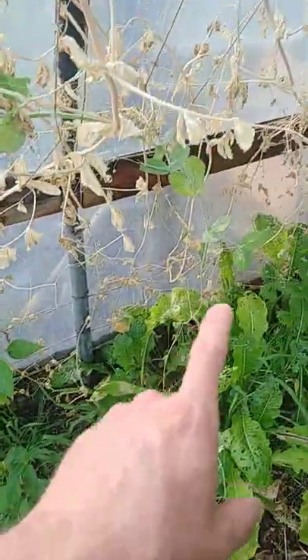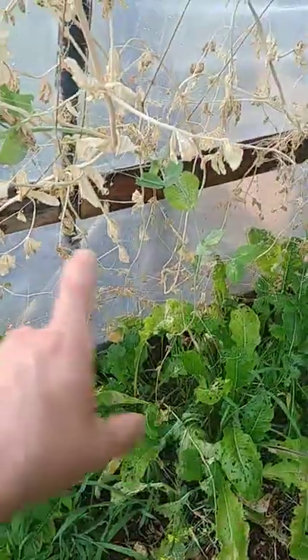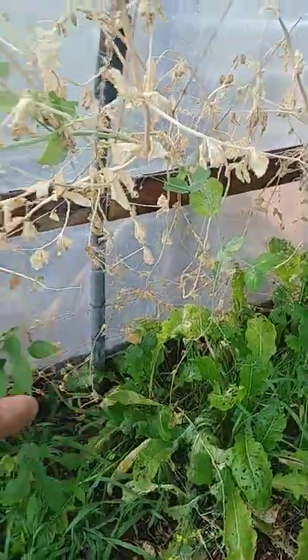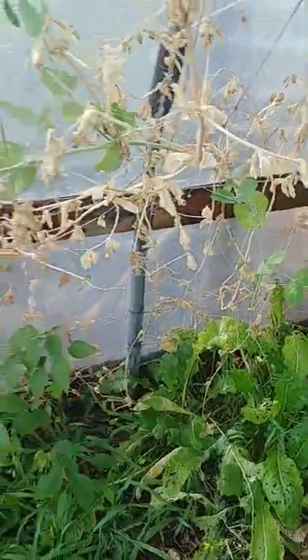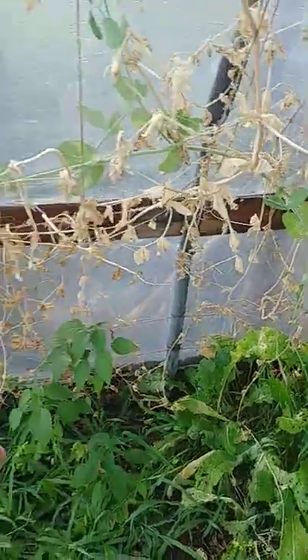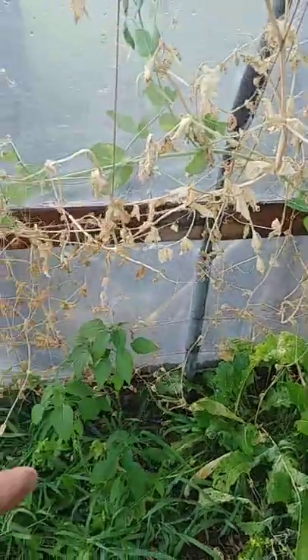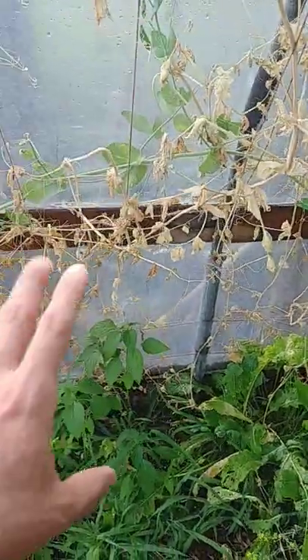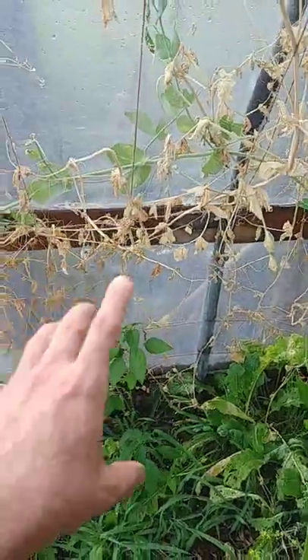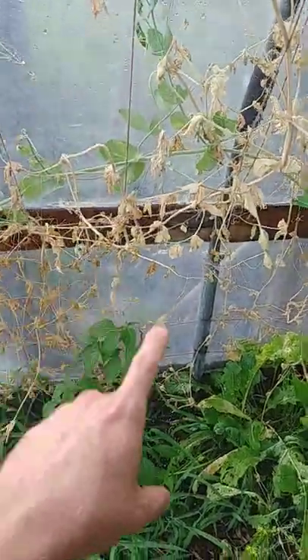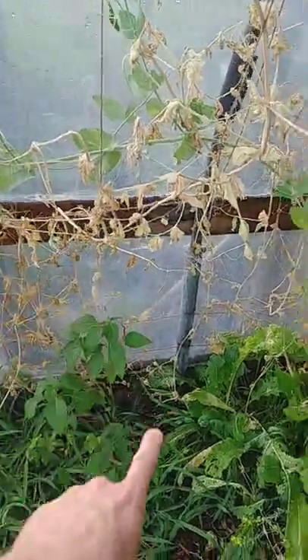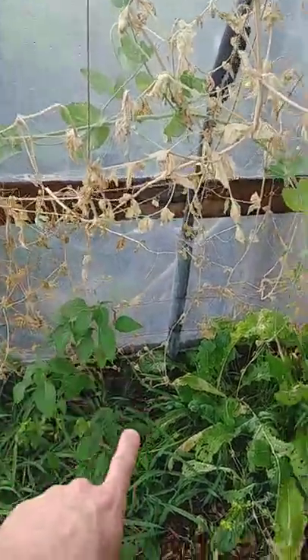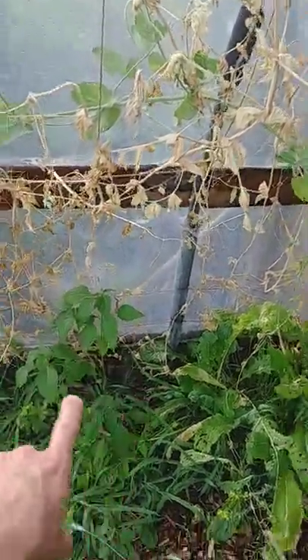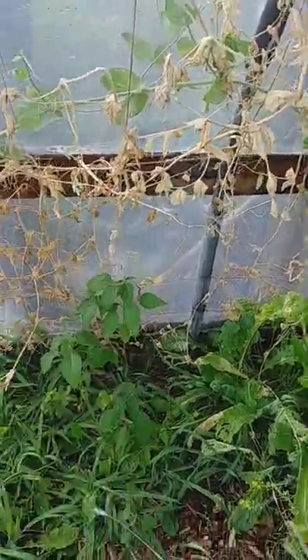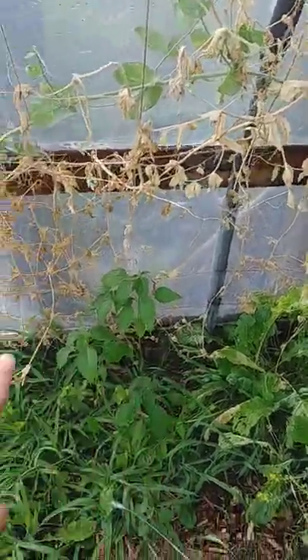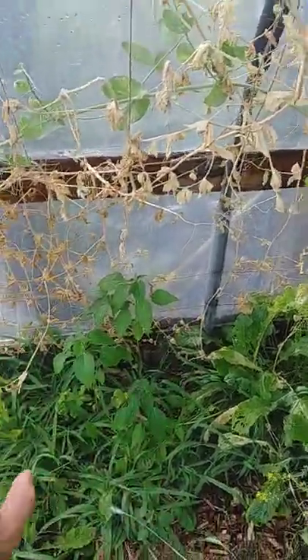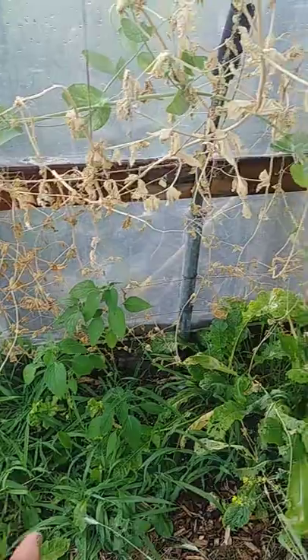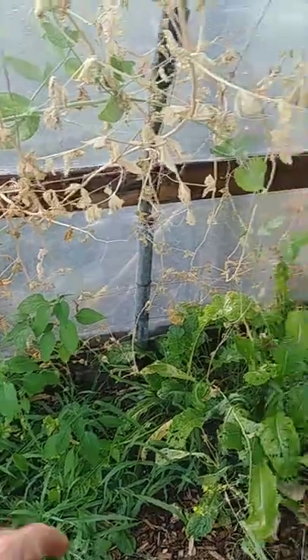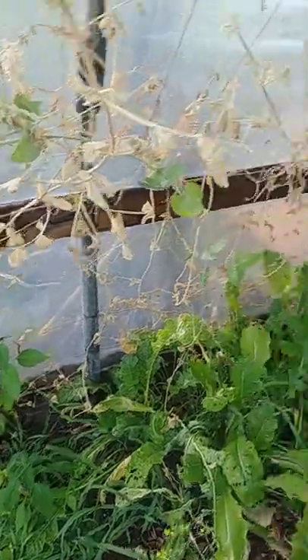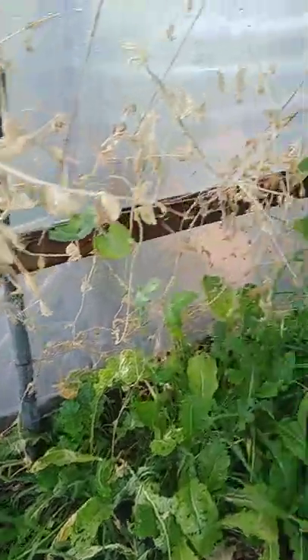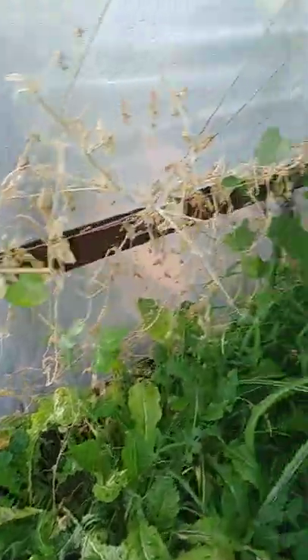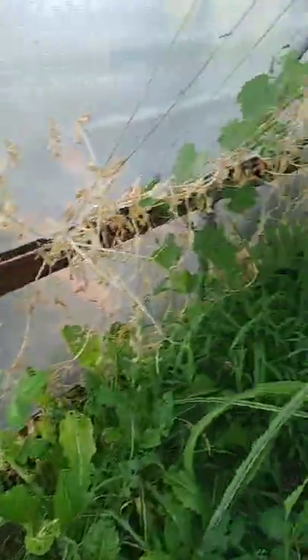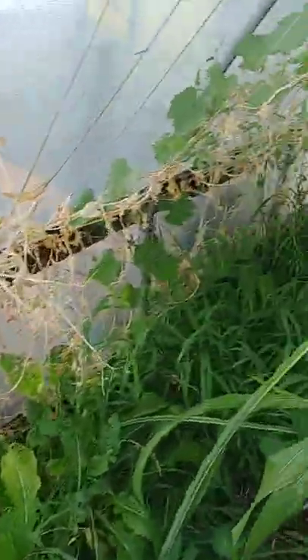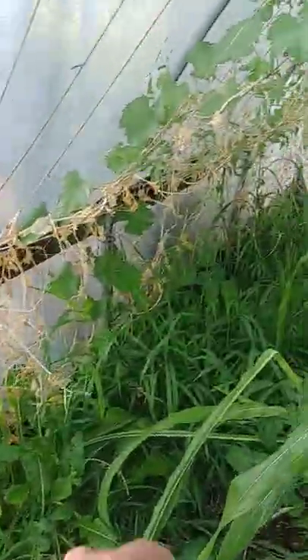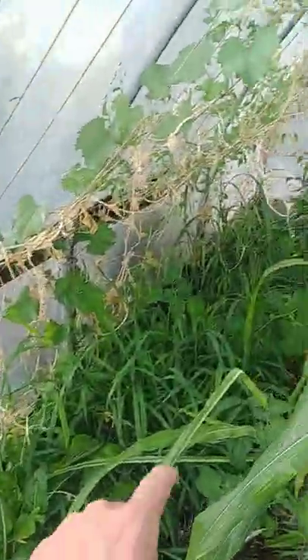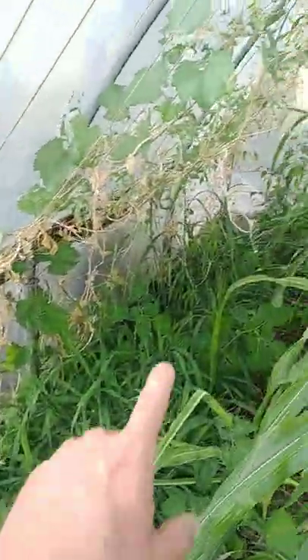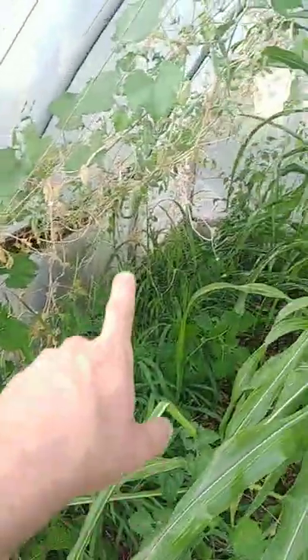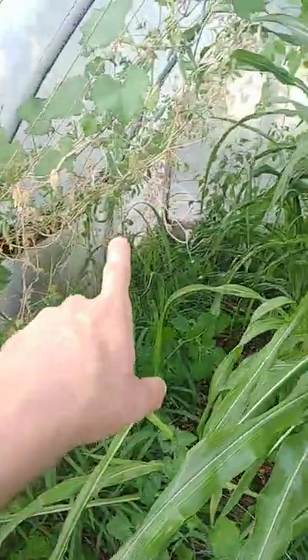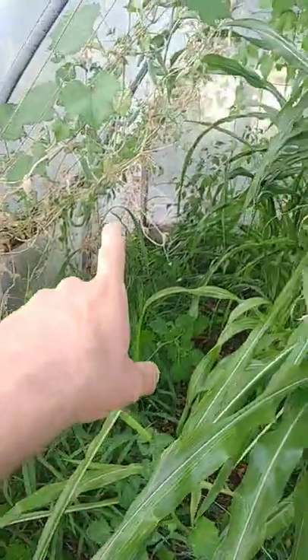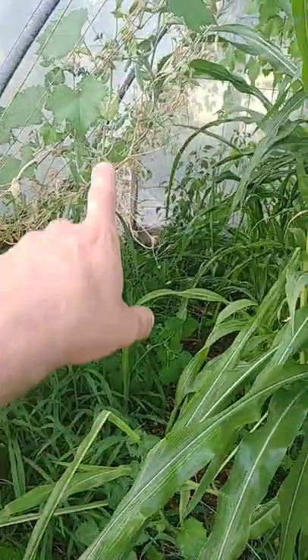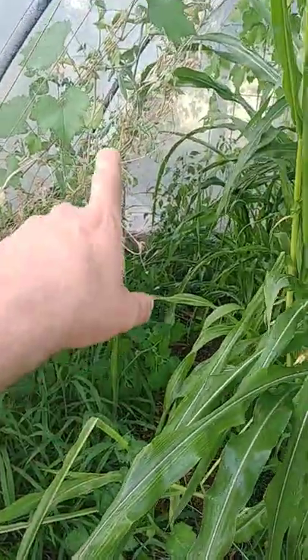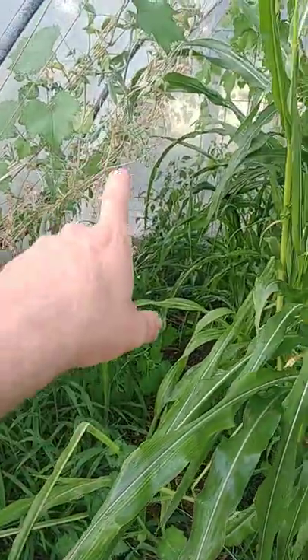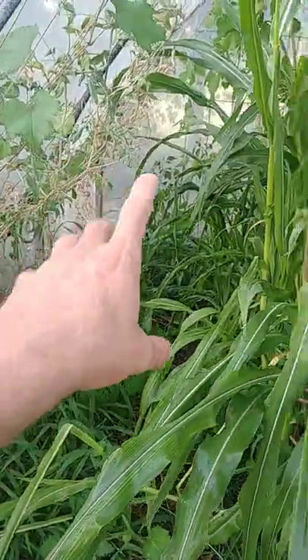Some of the peas were eaten by the mice — they just chopped the bottom, so that's not good, but it's okay. There are some more peas that are still alive over there.